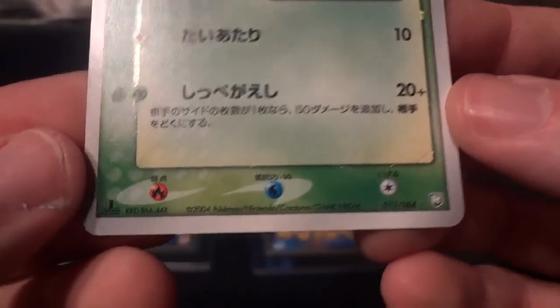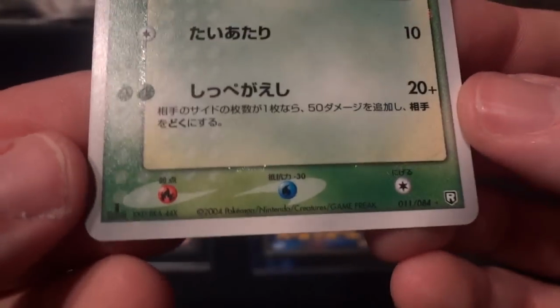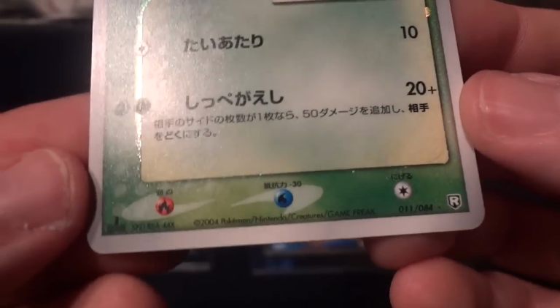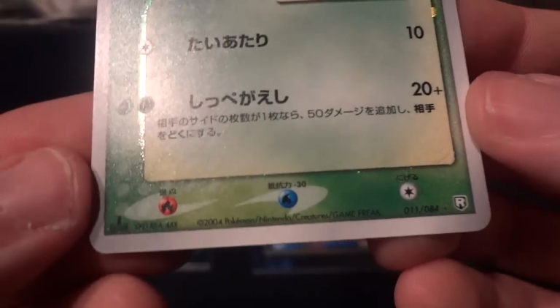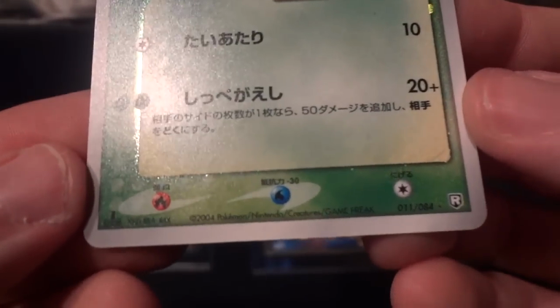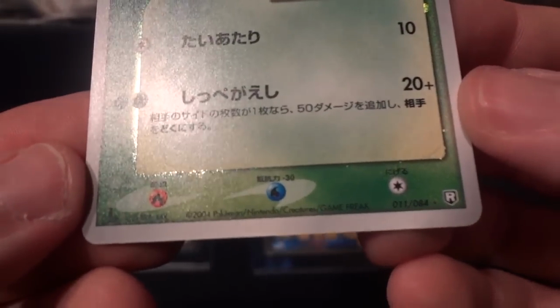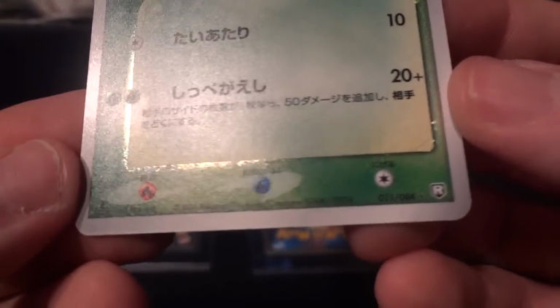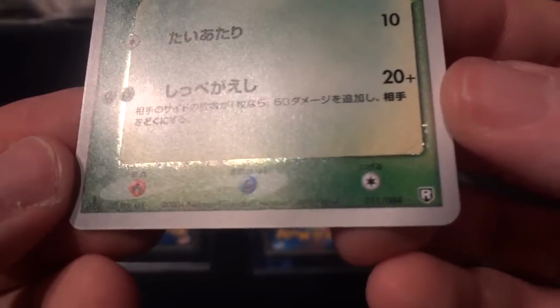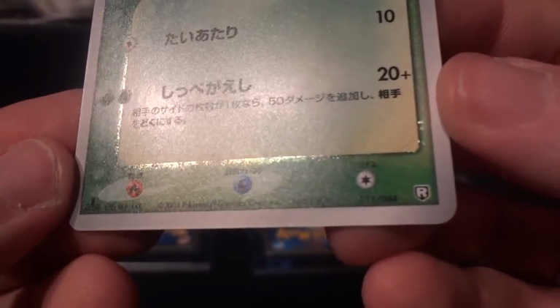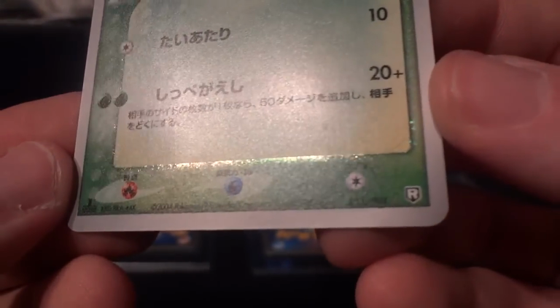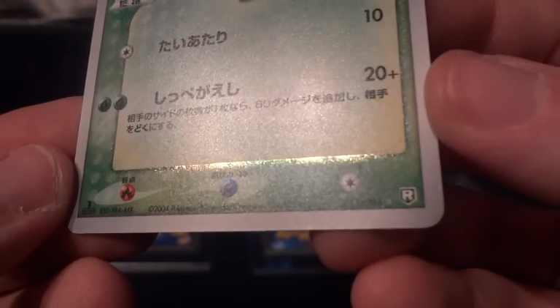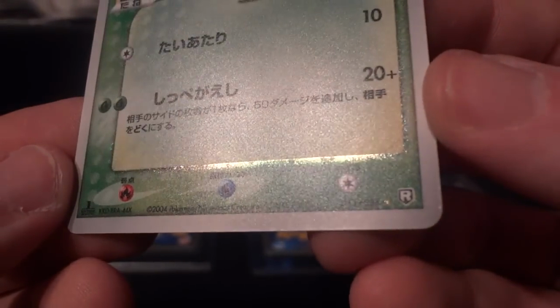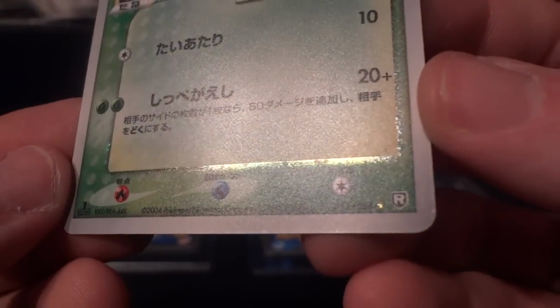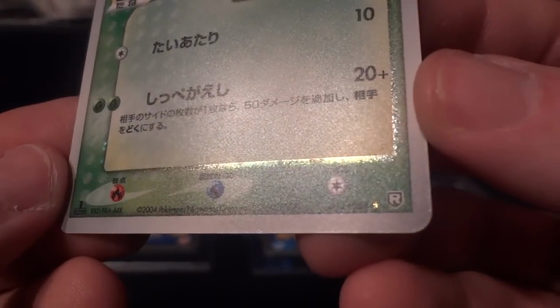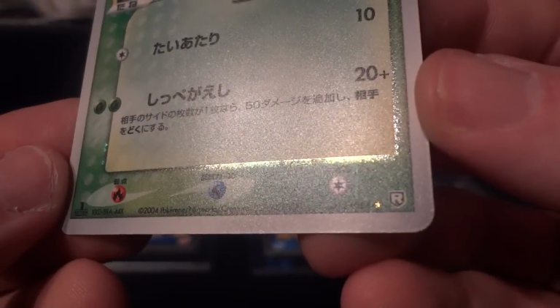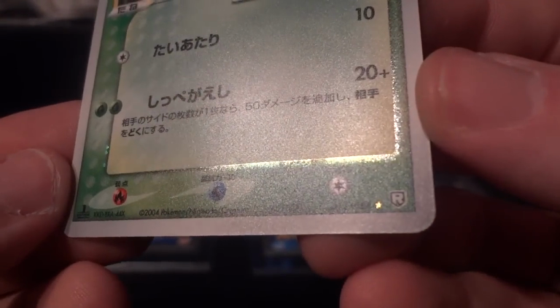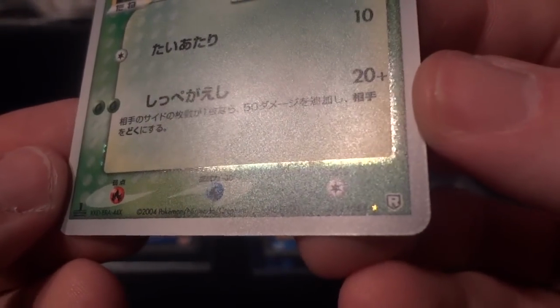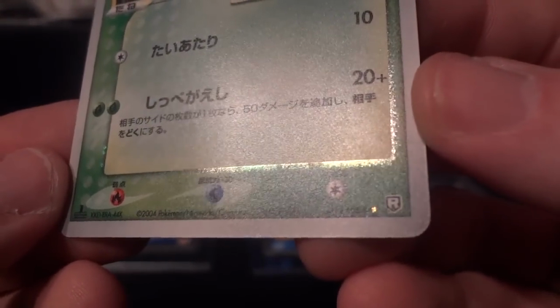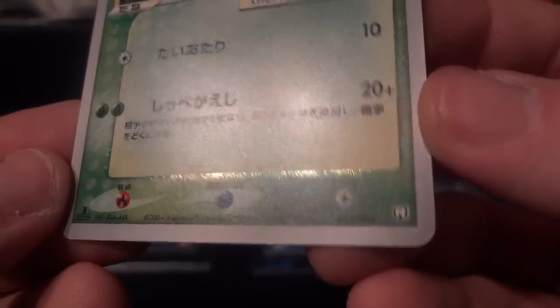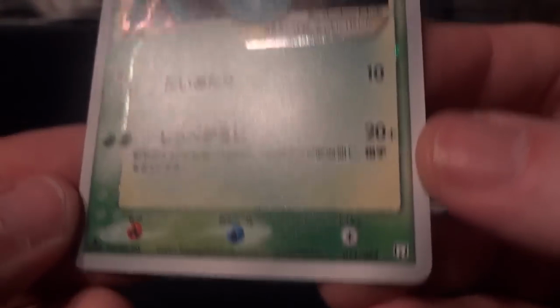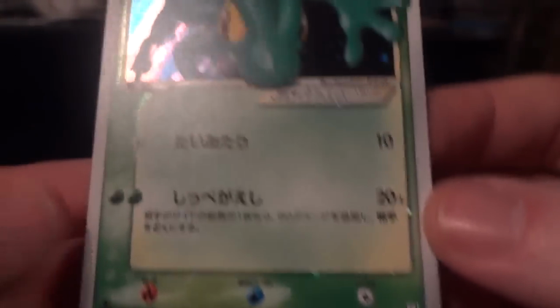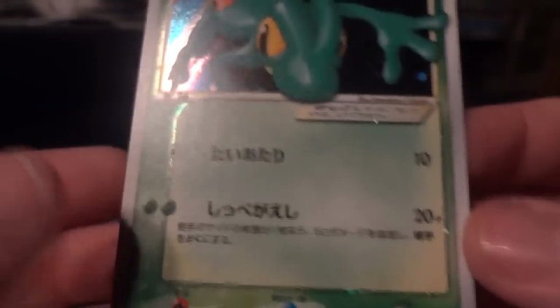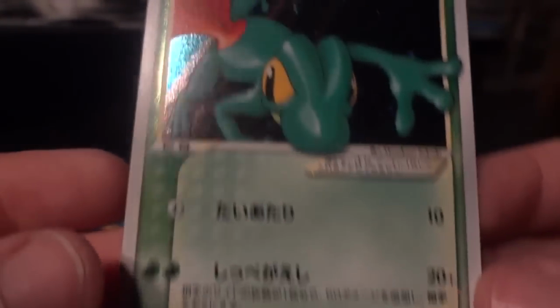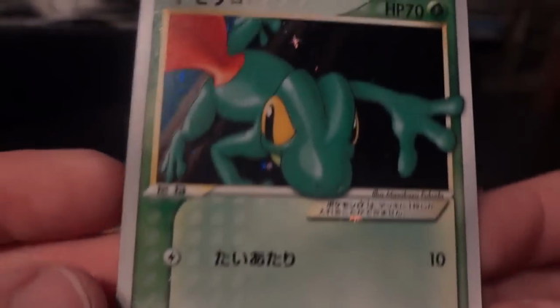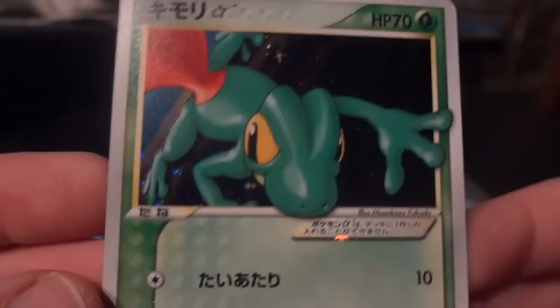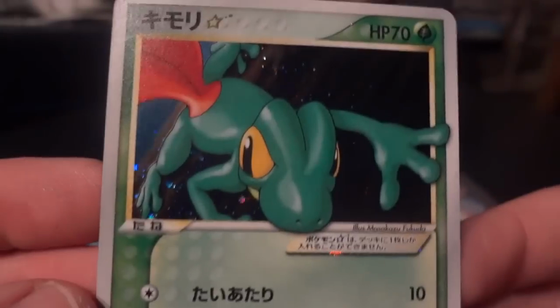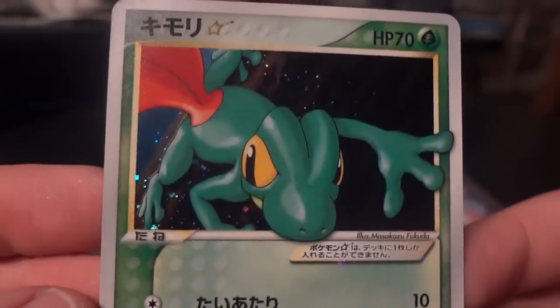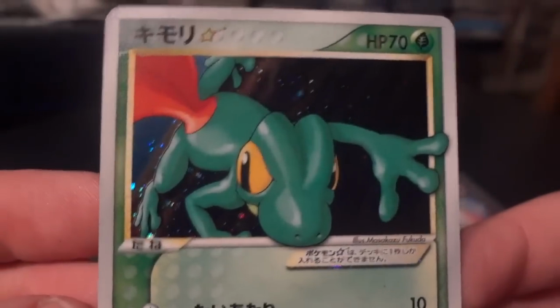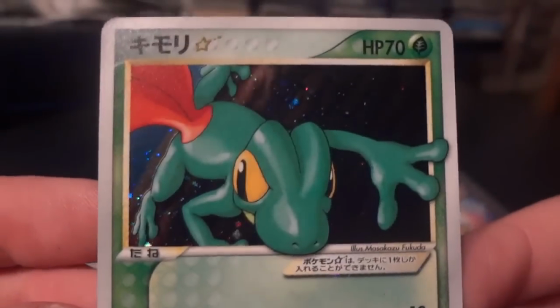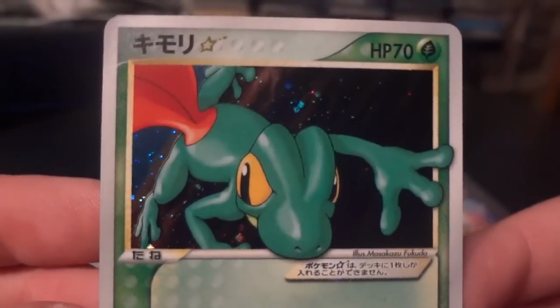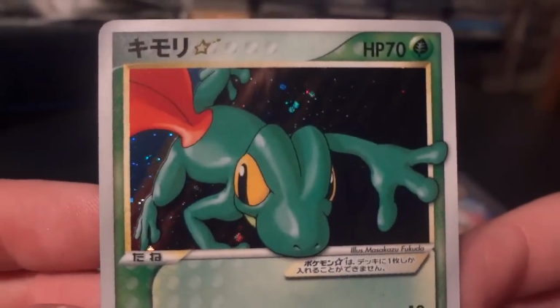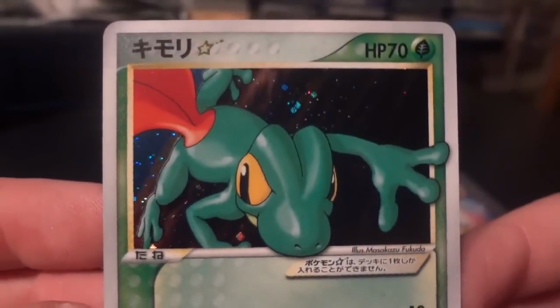You can see down there — 1st edition, set symbol on the Gold Star showing up right there. It's beautiful.